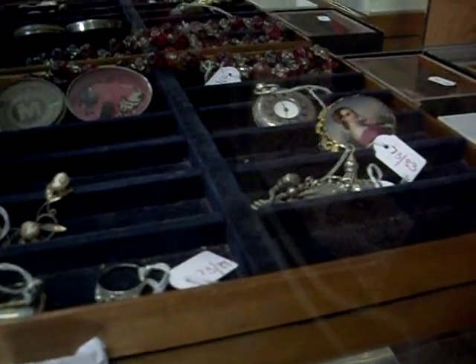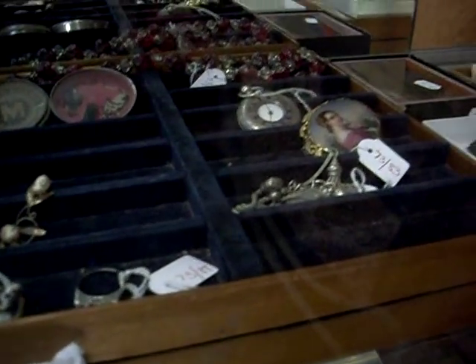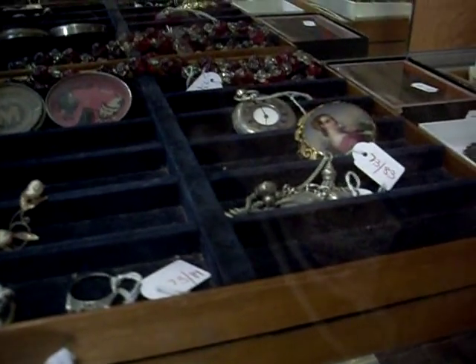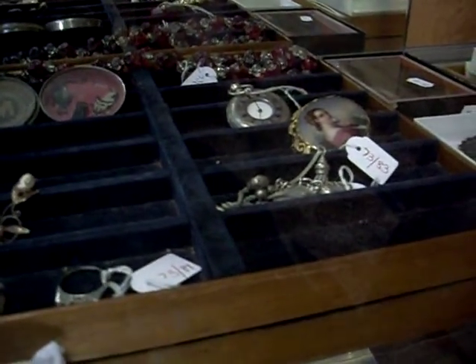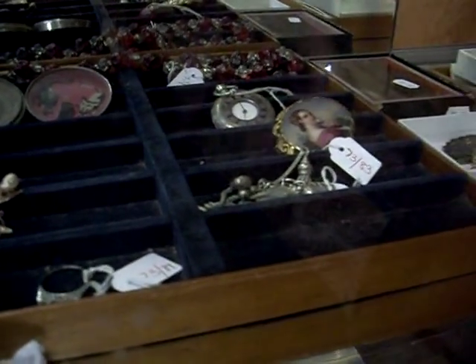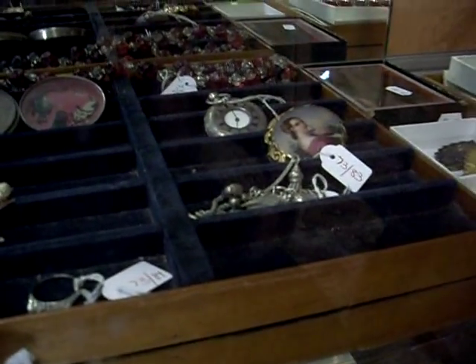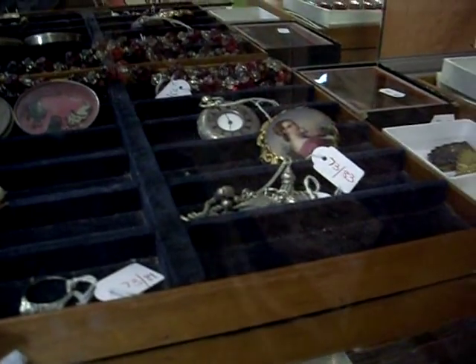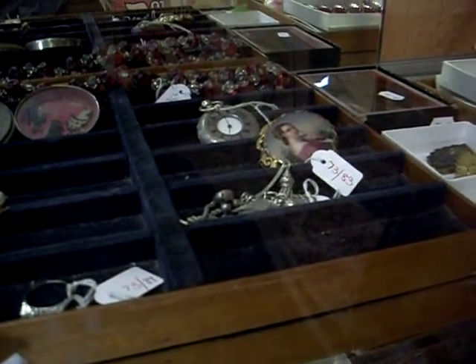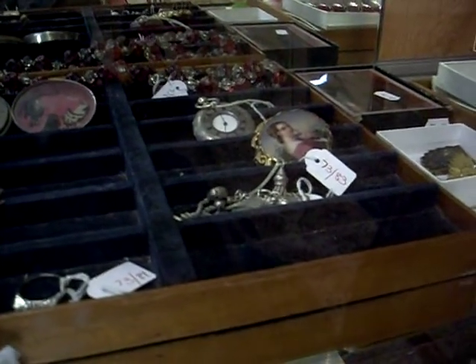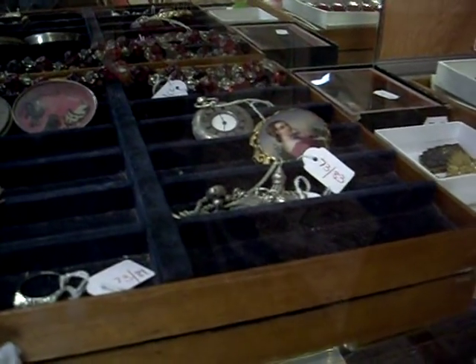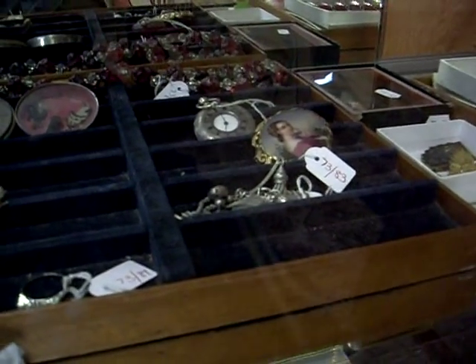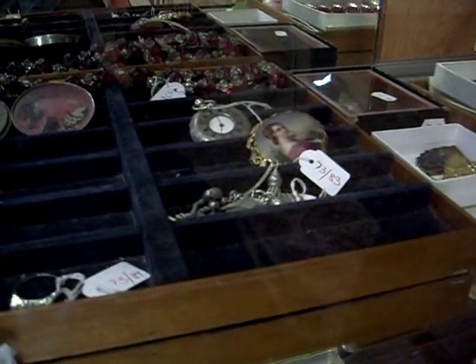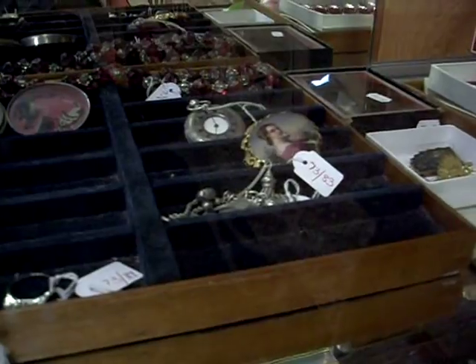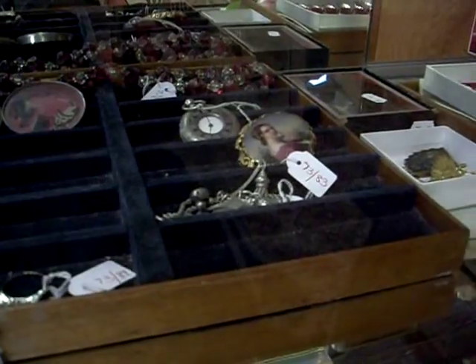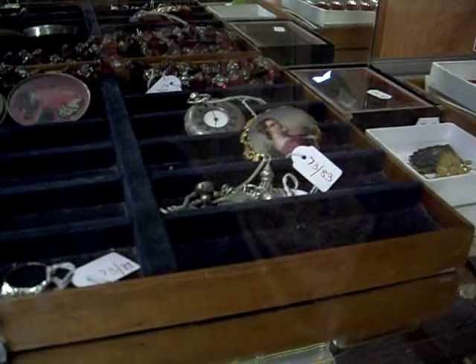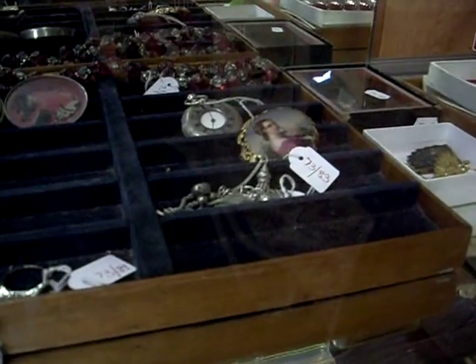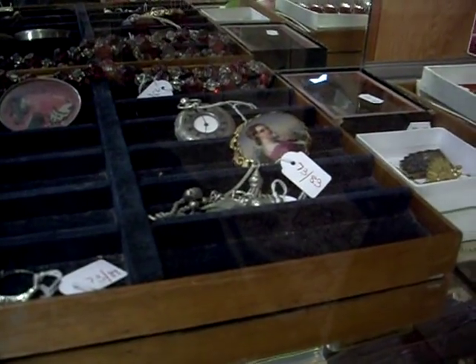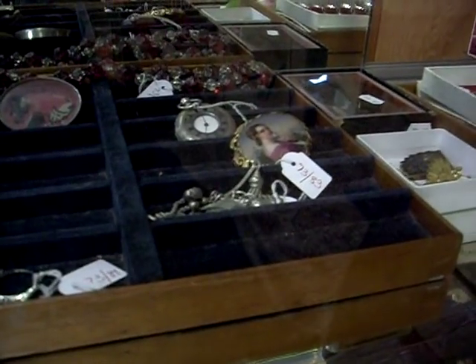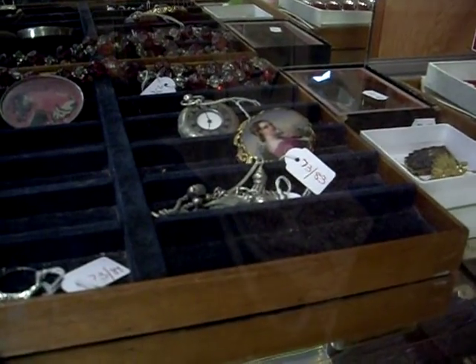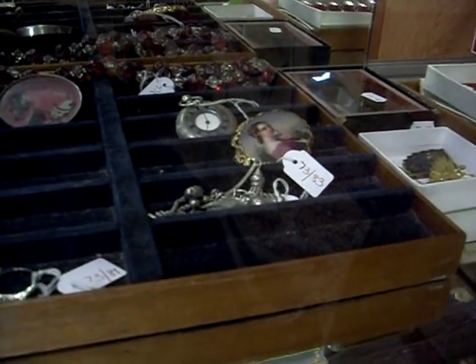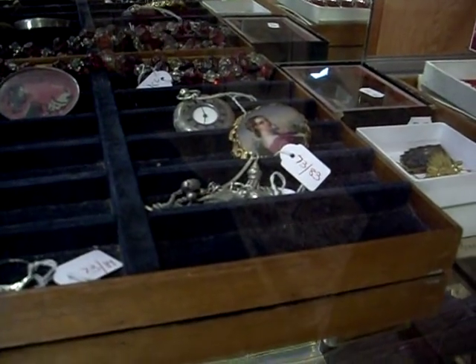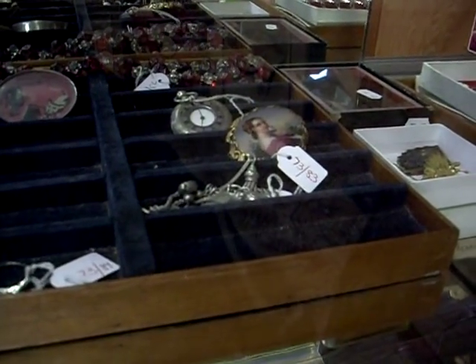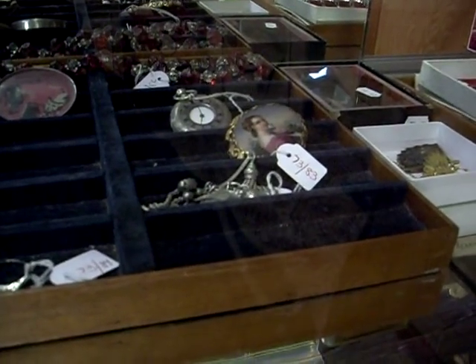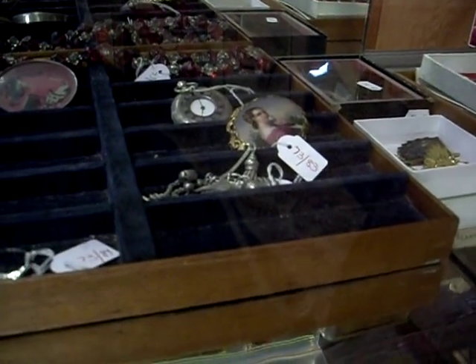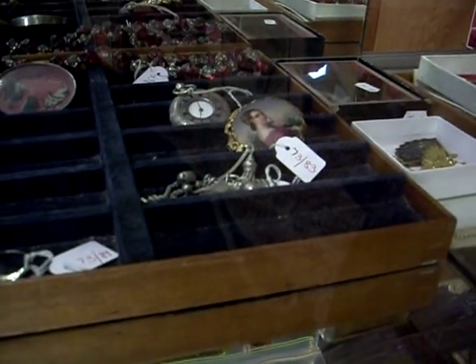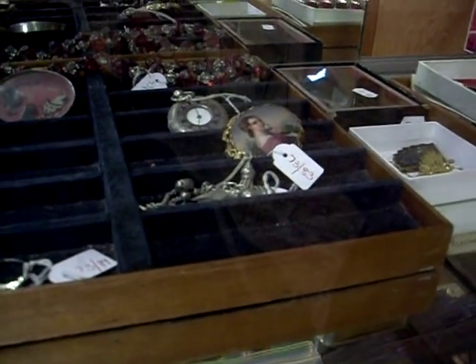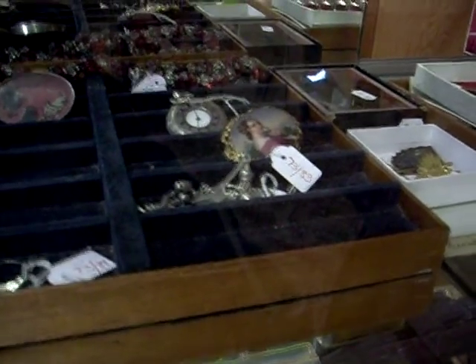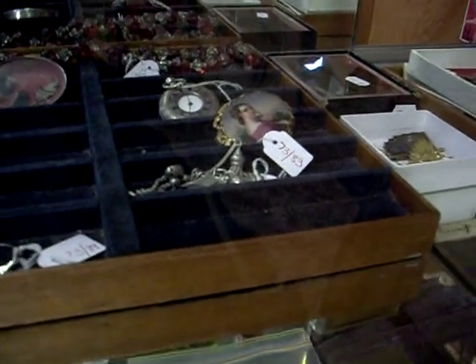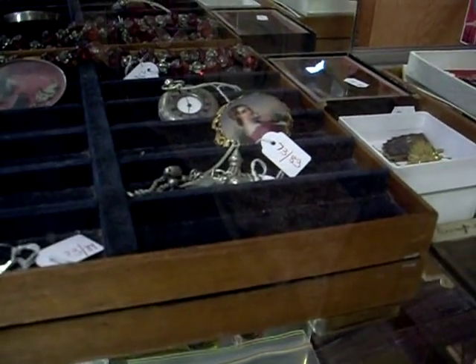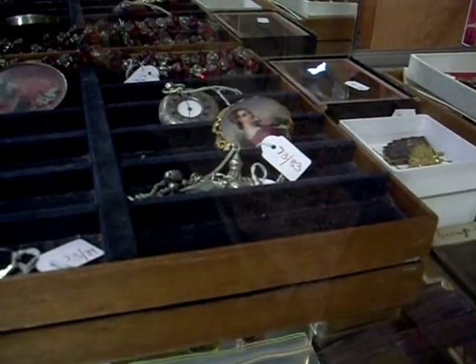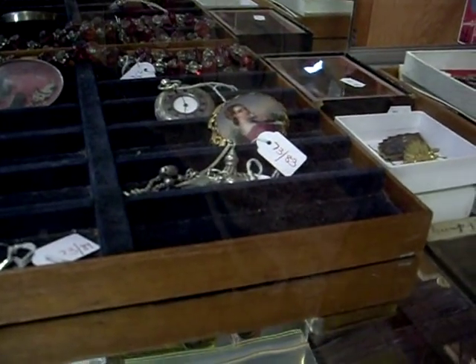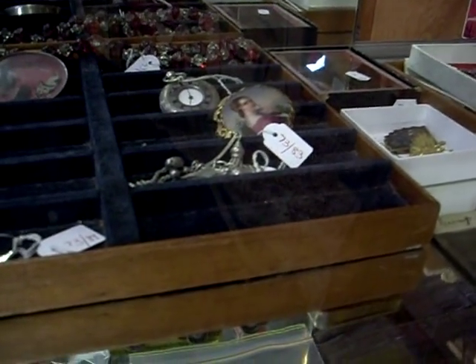What have we got this week? Decorative Arts, Australiana, fine art. Good auction, heaps of good stuff.